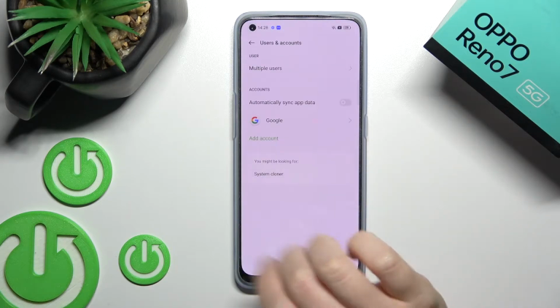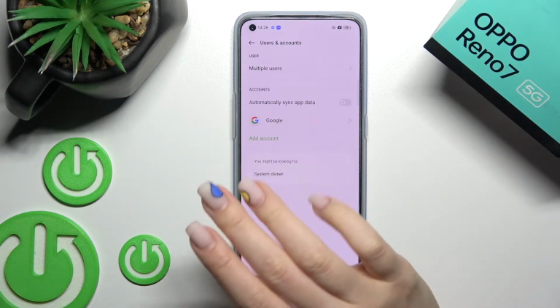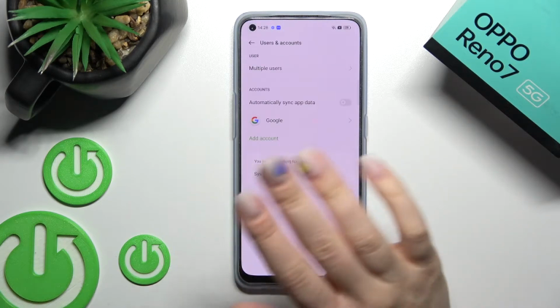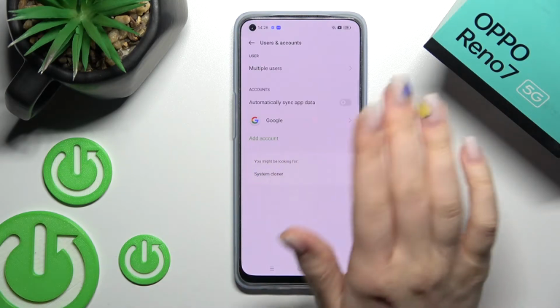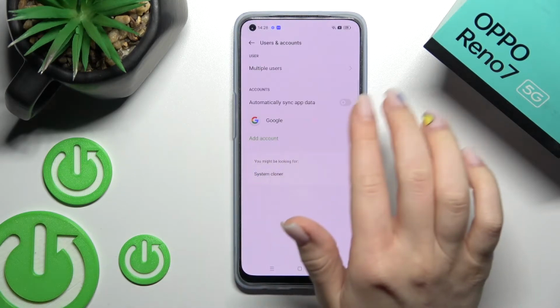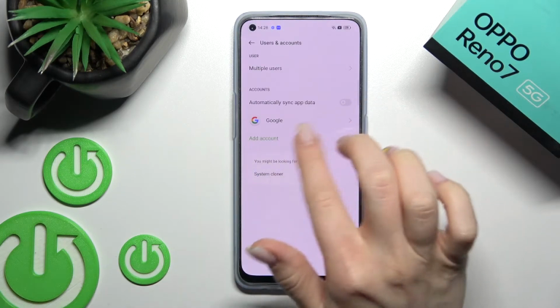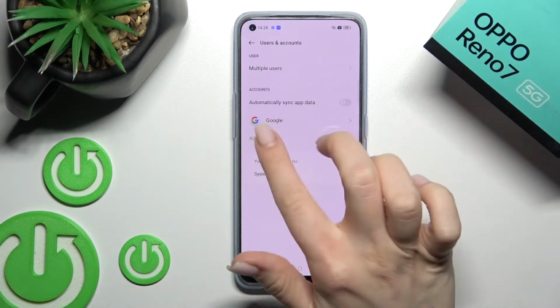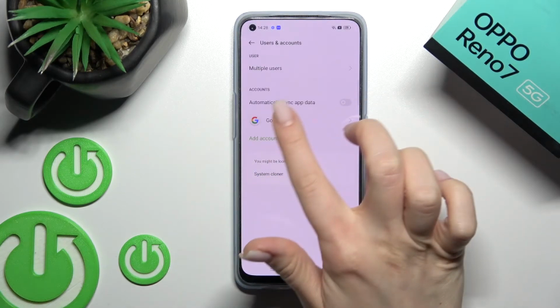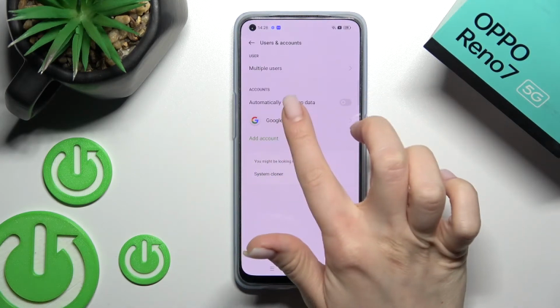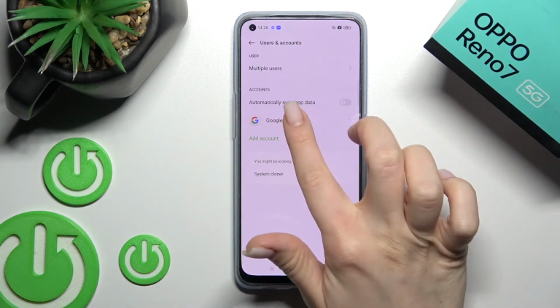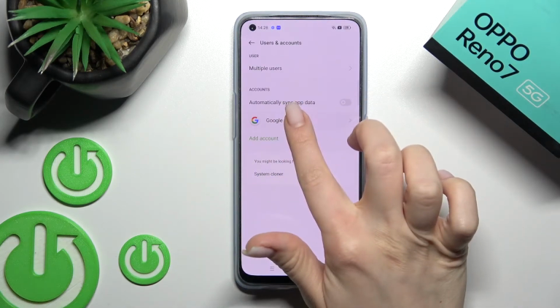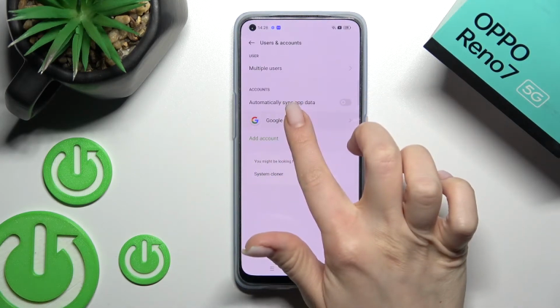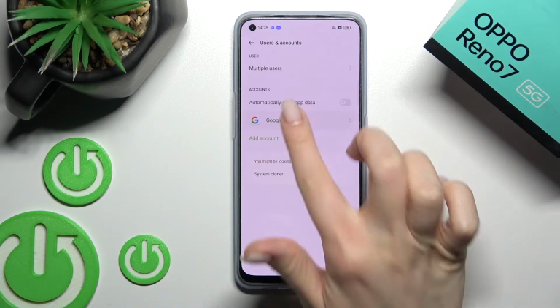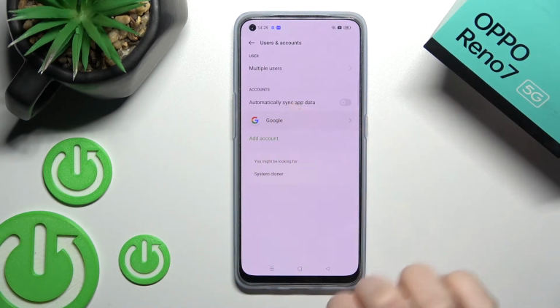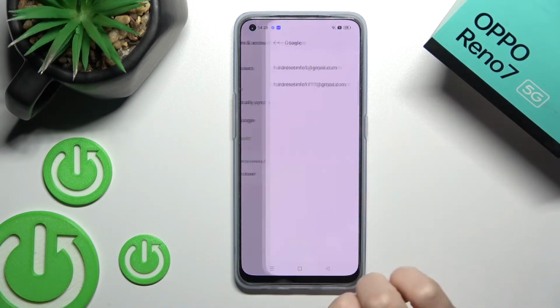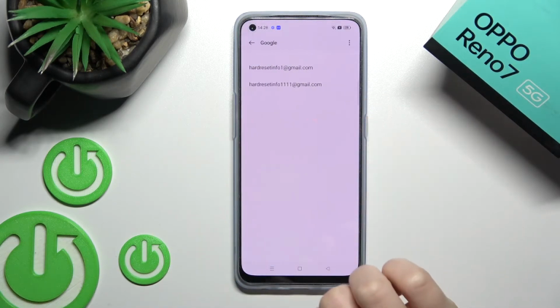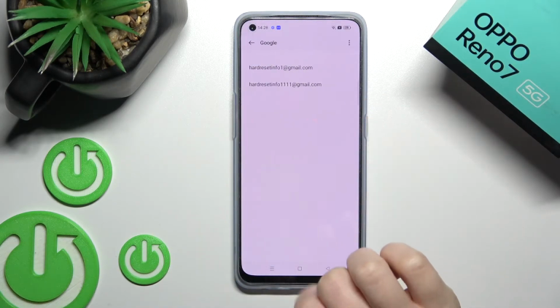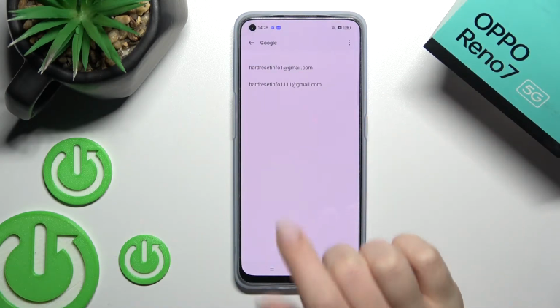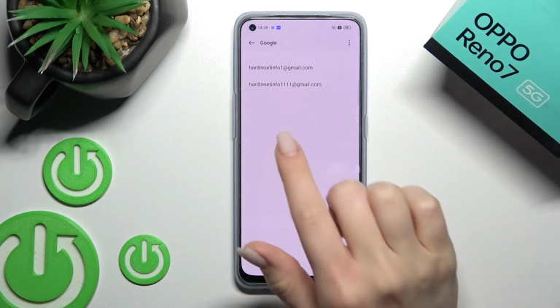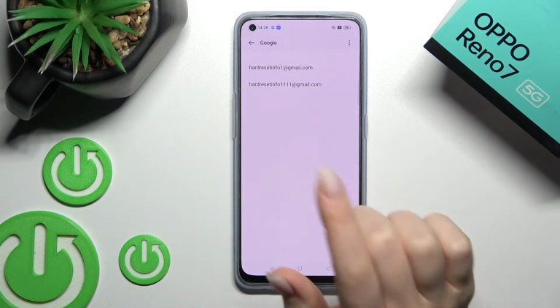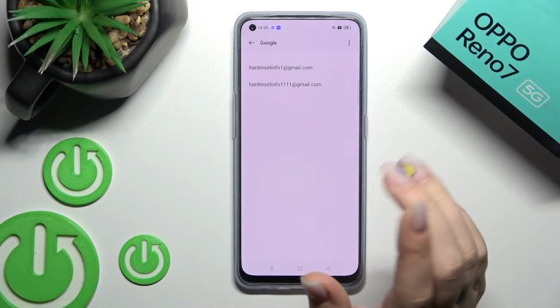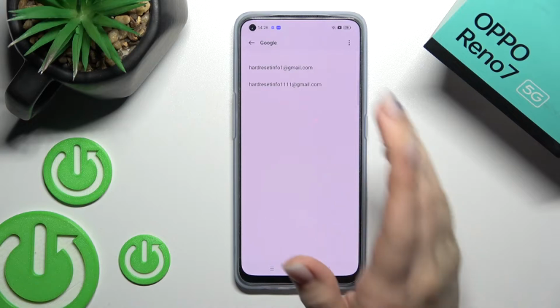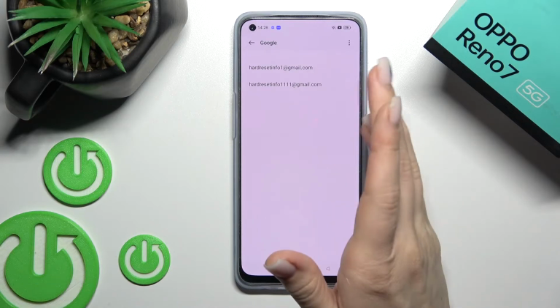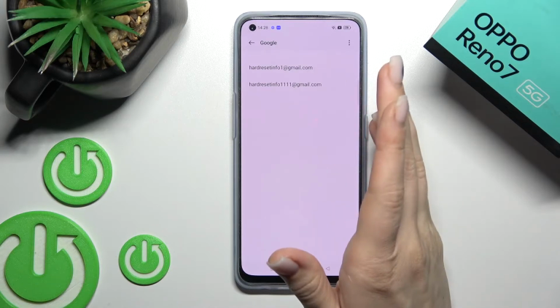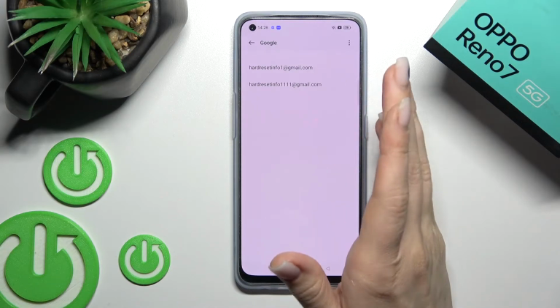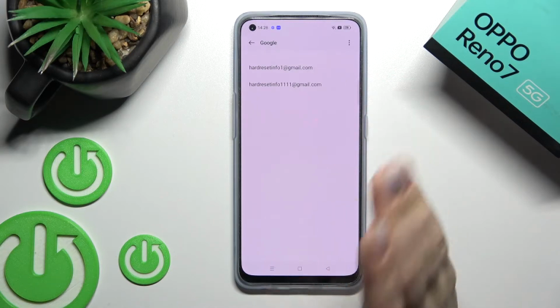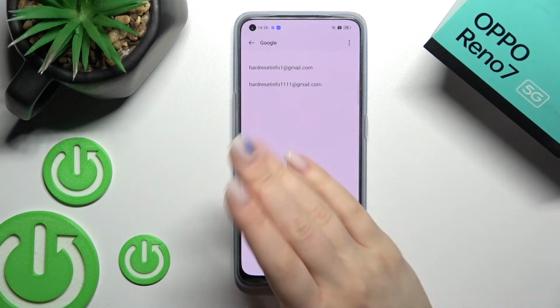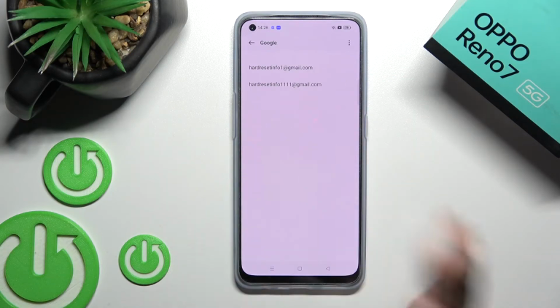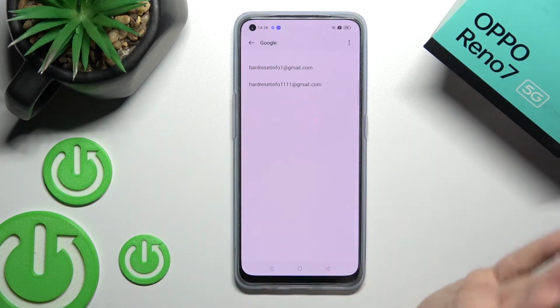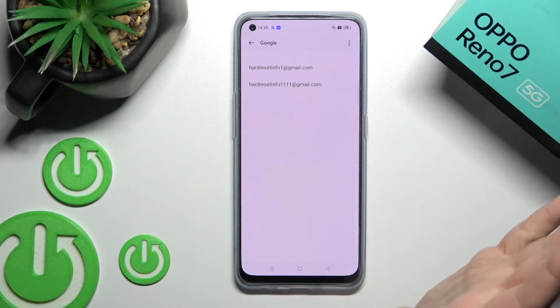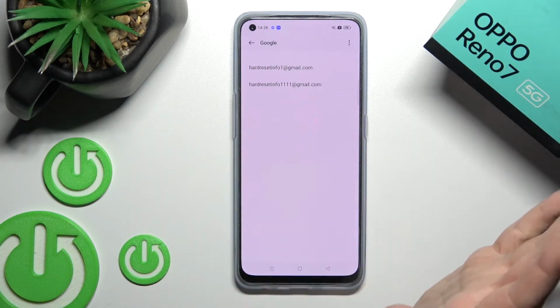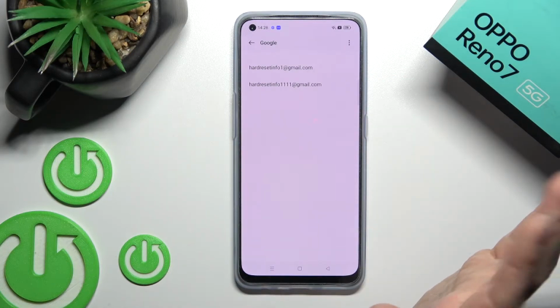After that, as you can see, just launch the Google settings — the Google account settings.